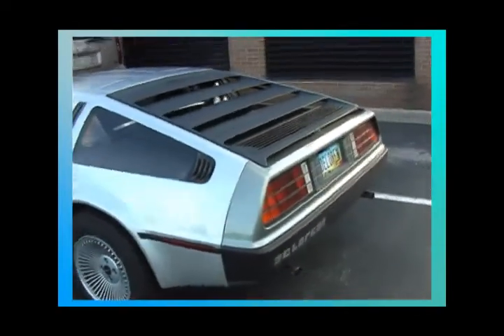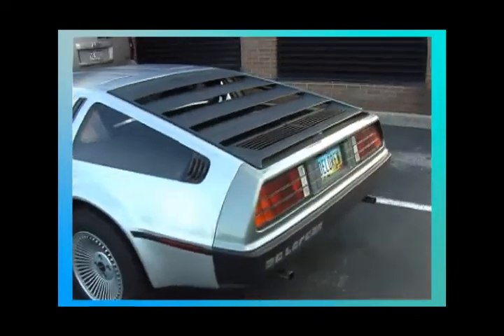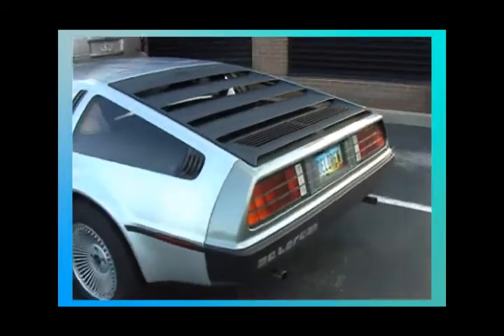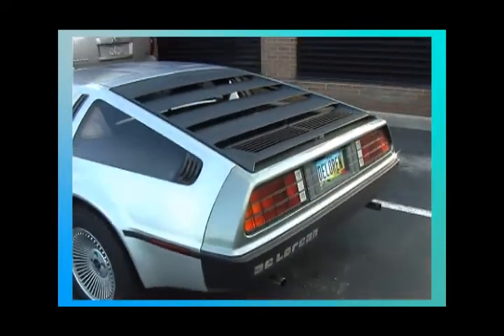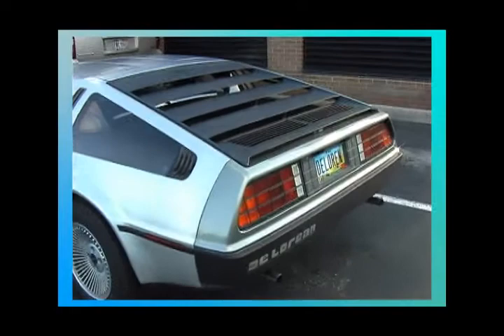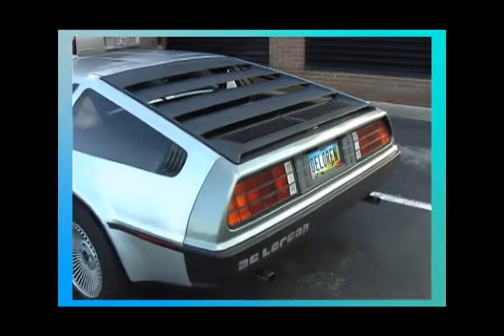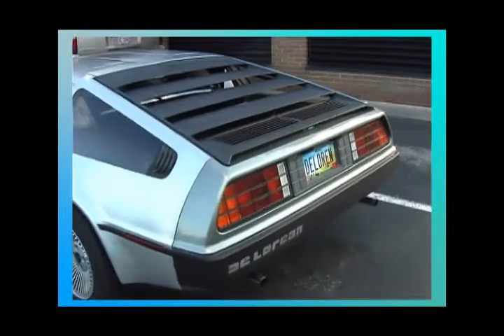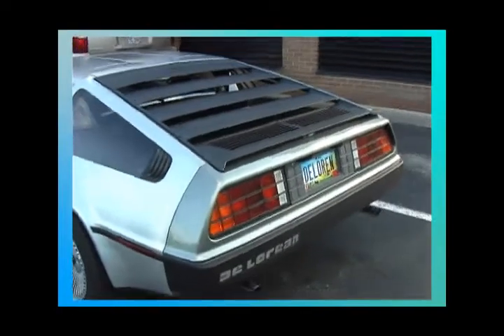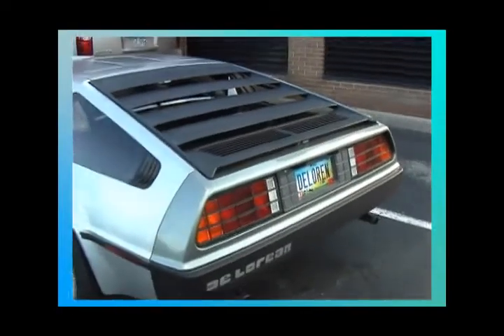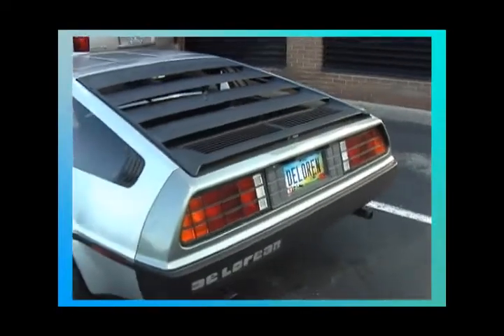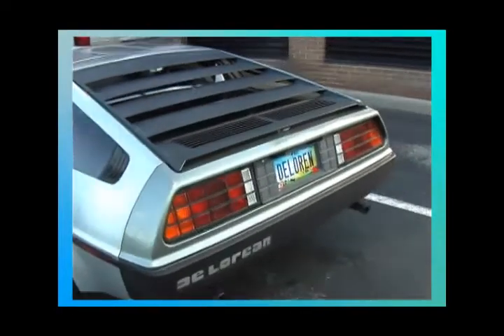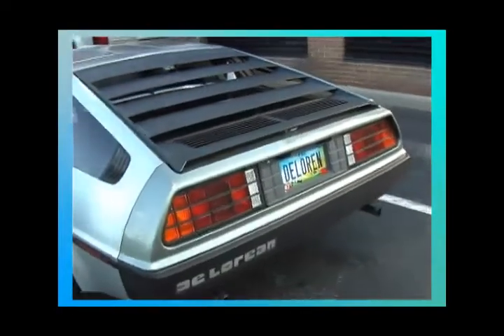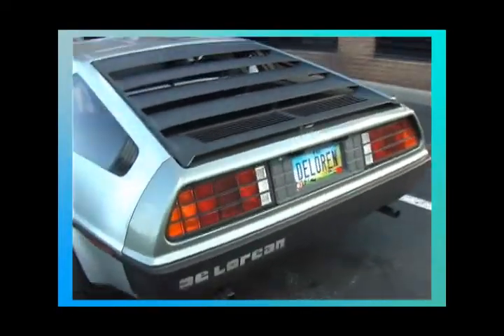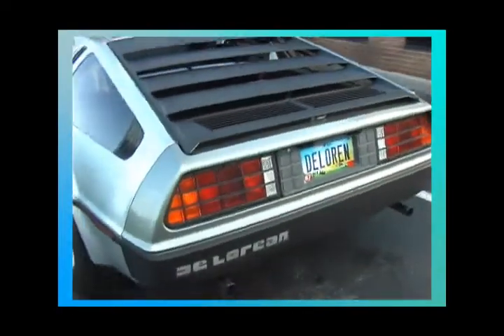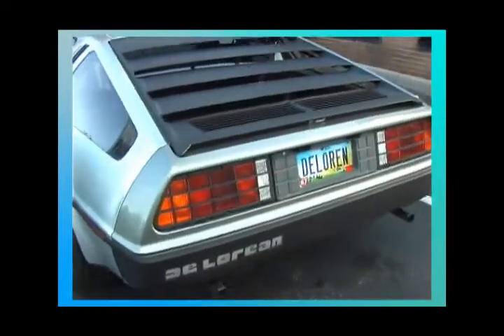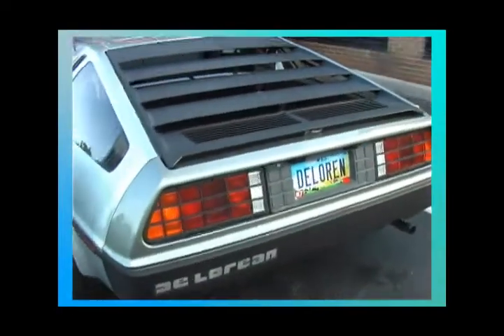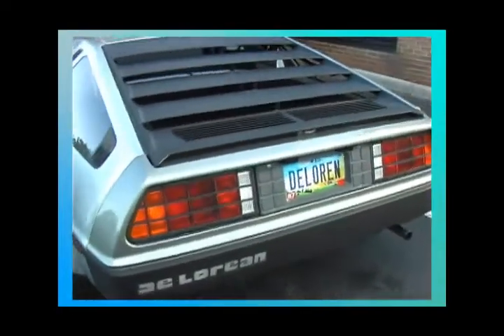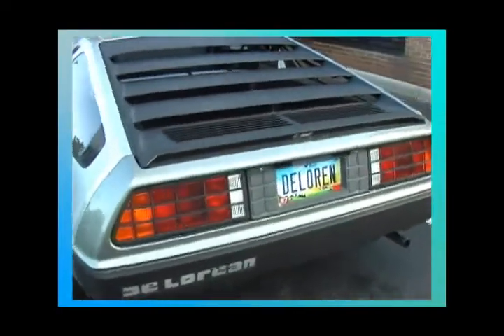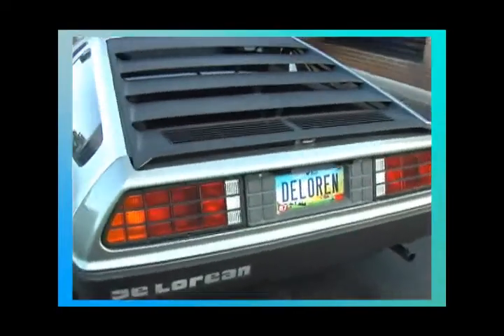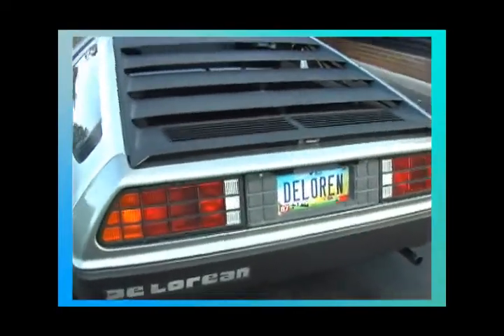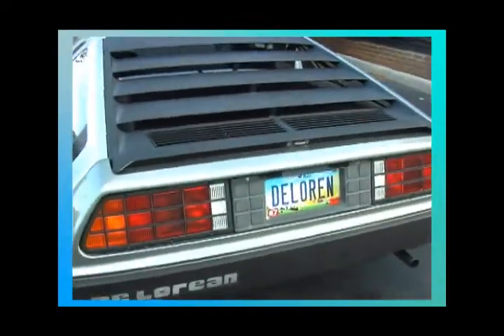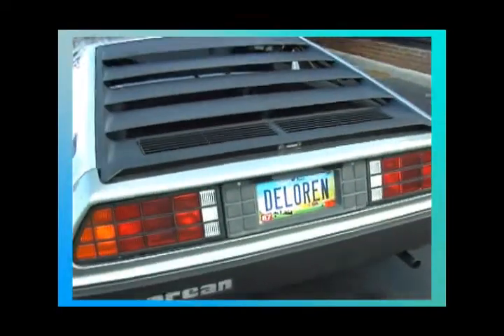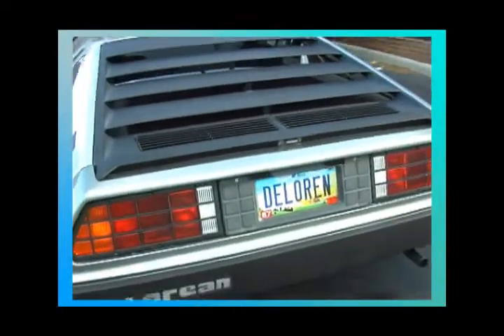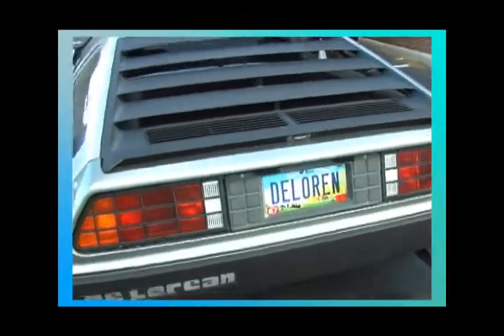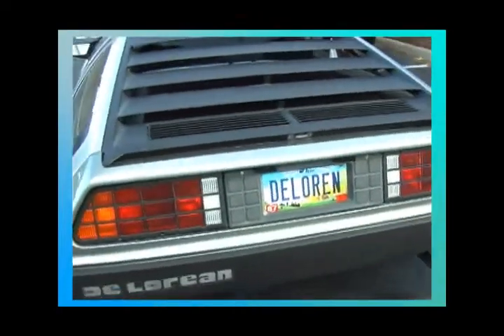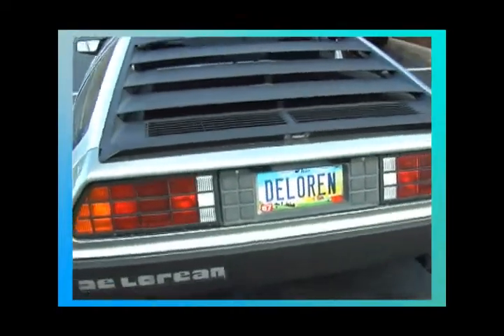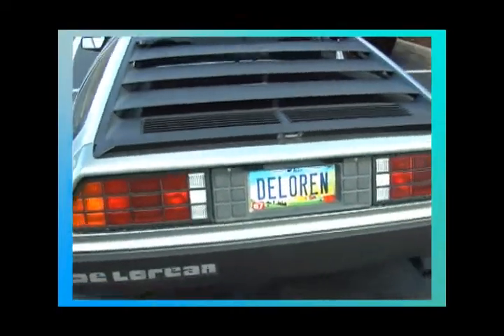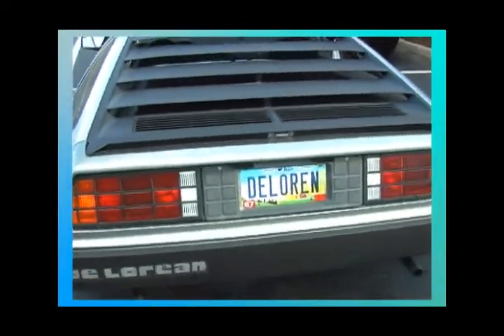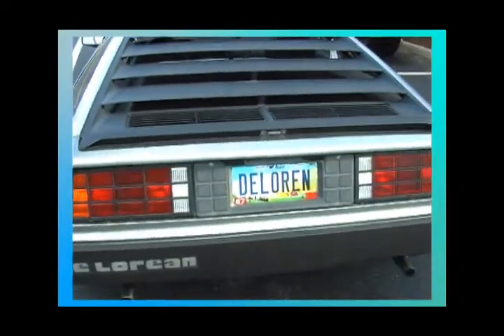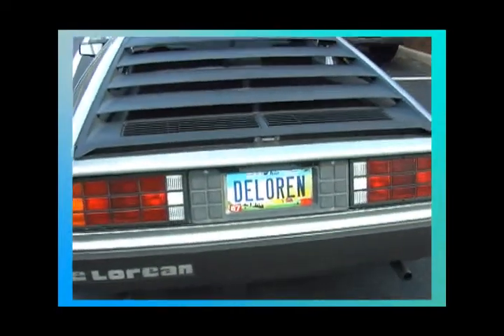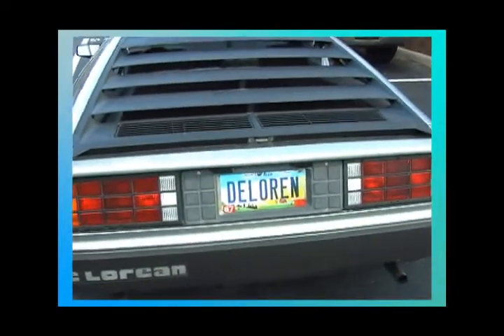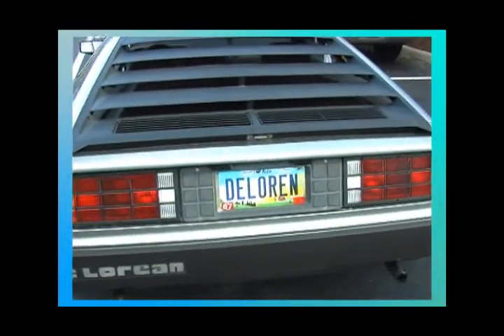And on the license plate, it says DeLorean.